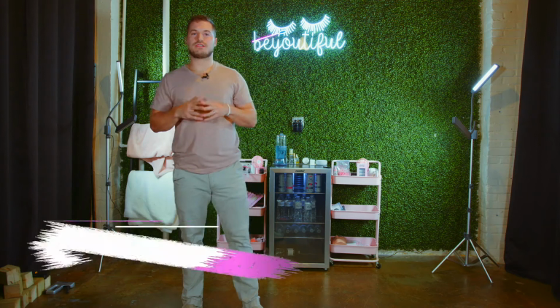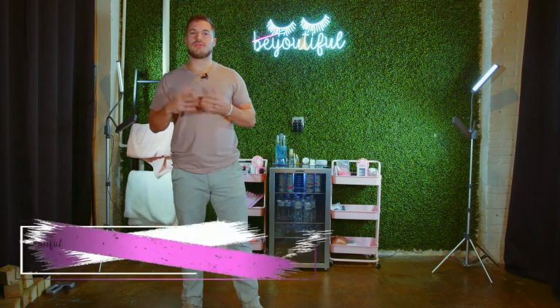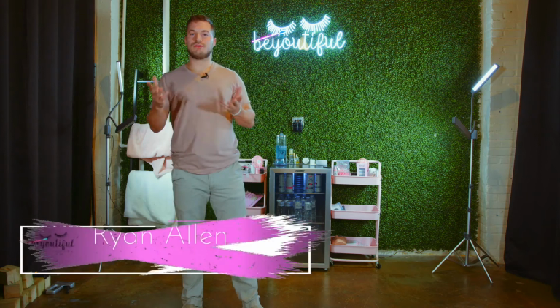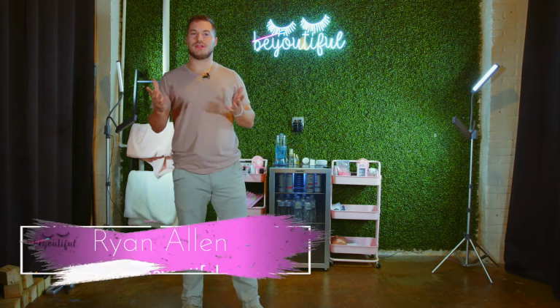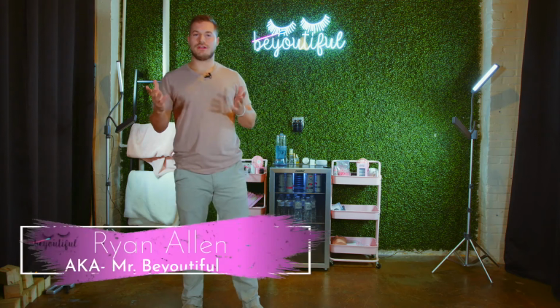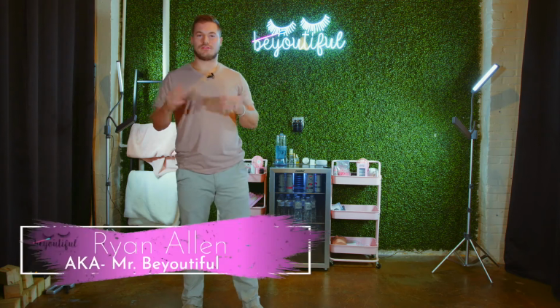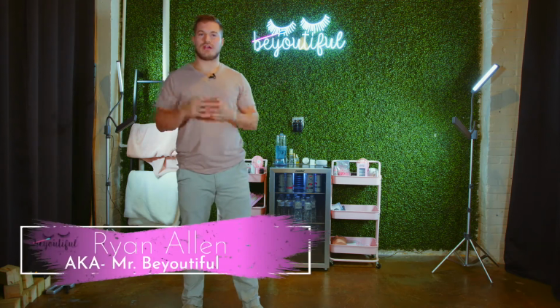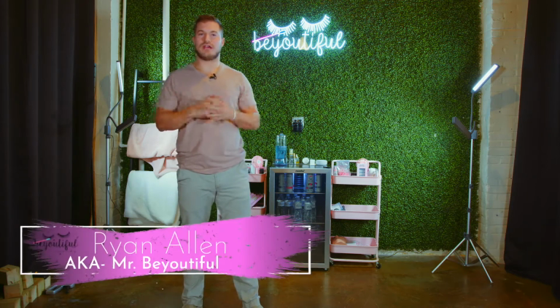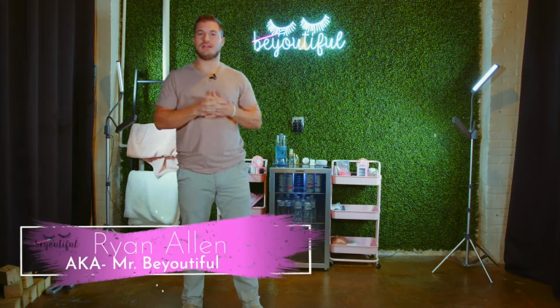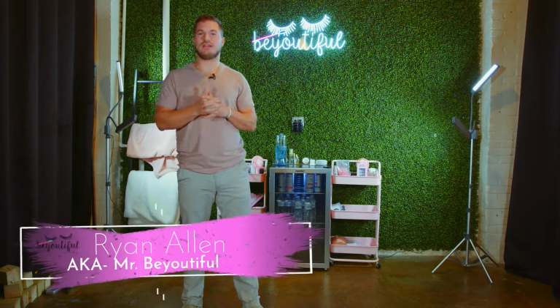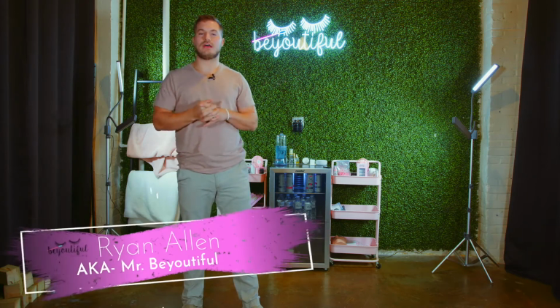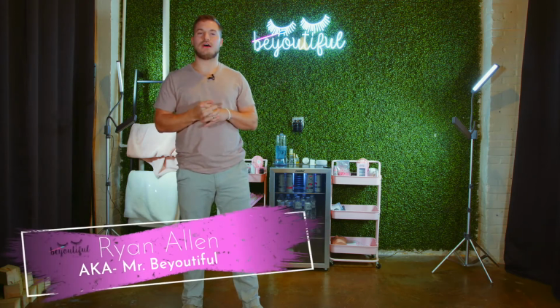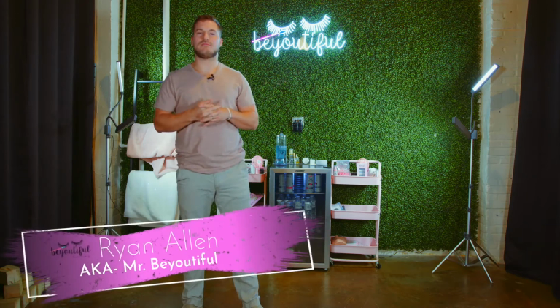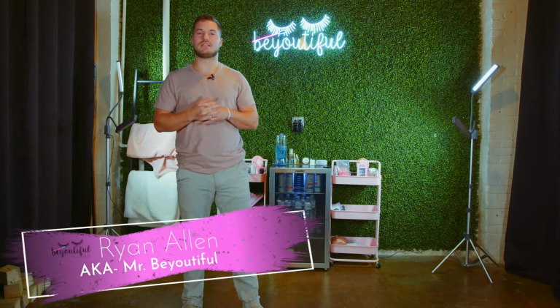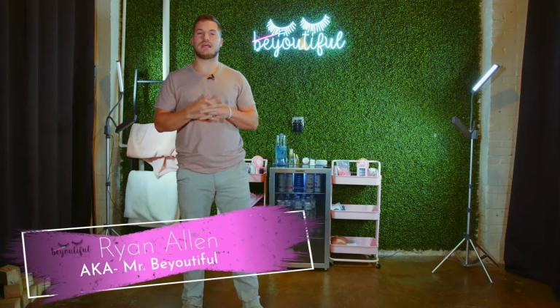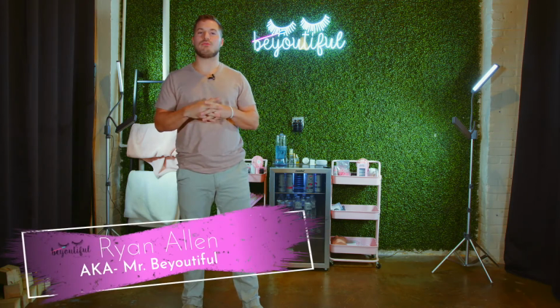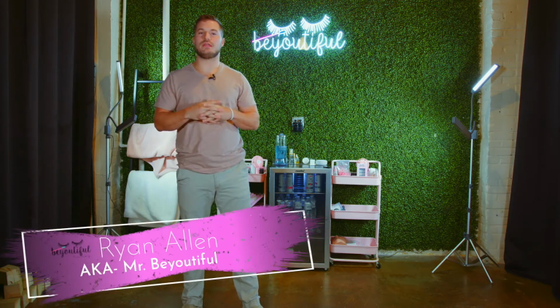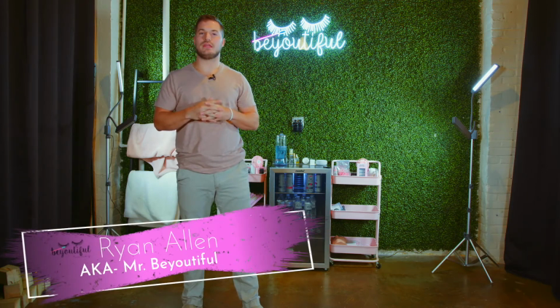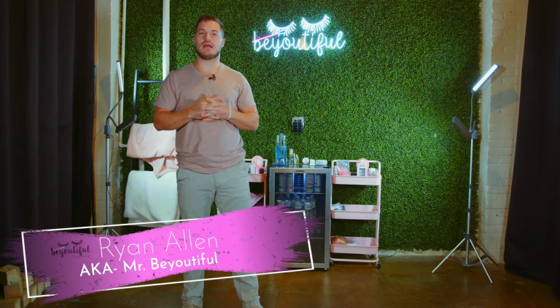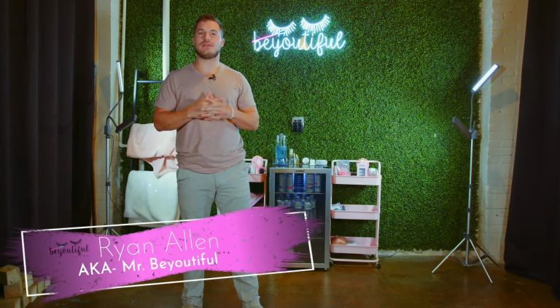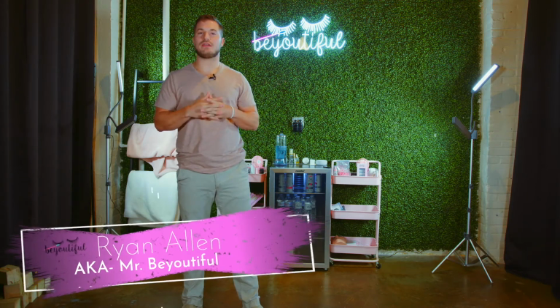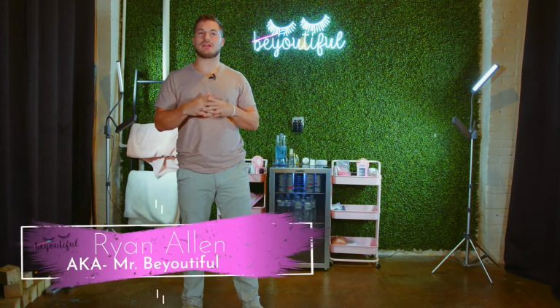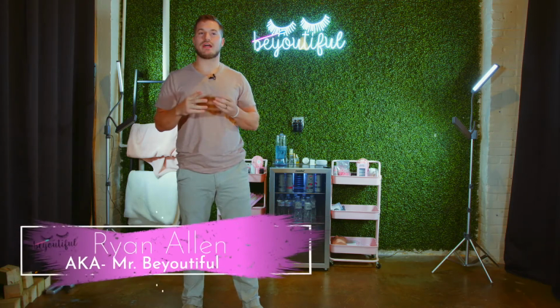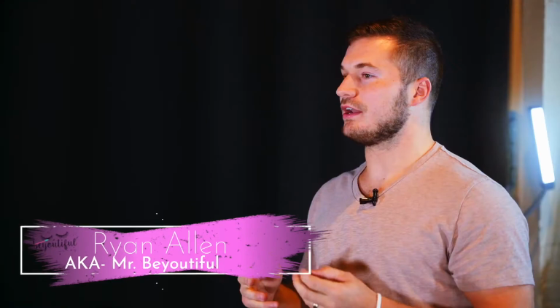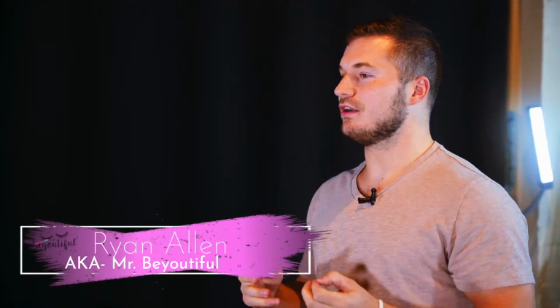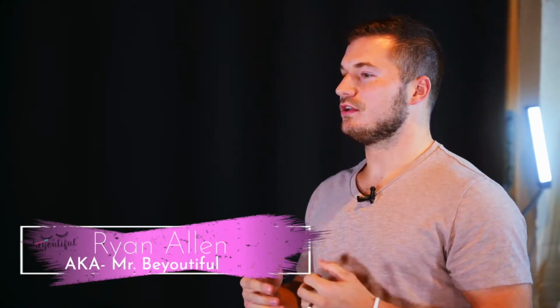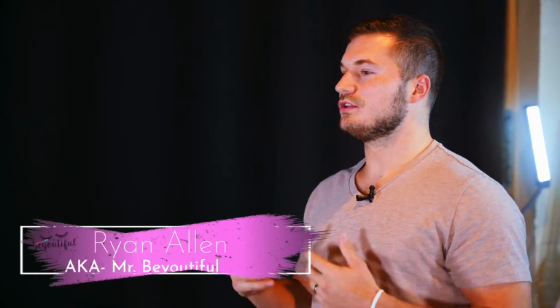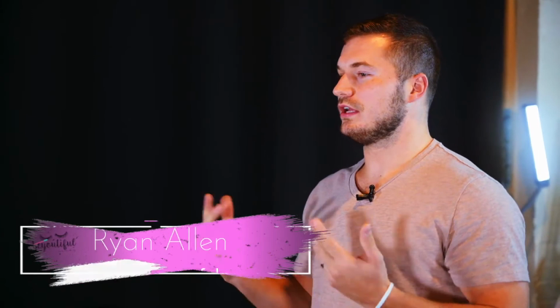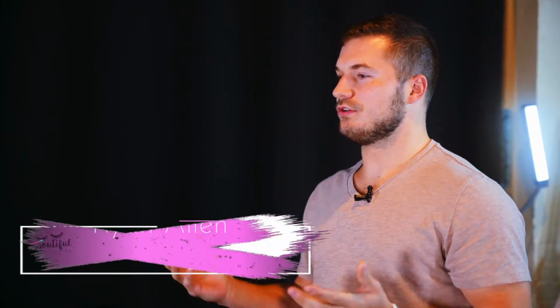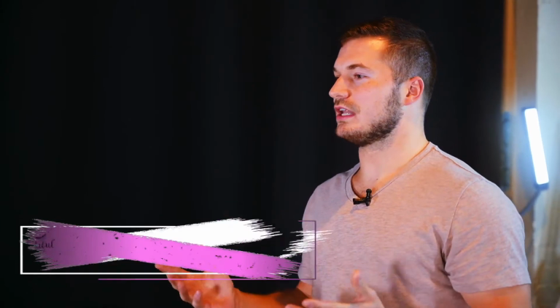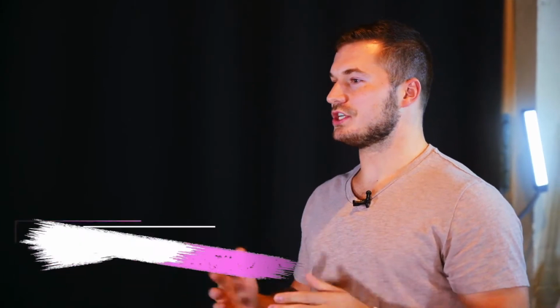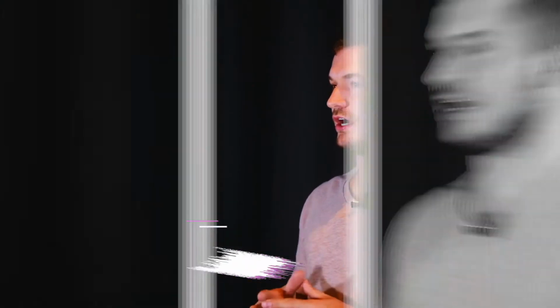Mr. Beautiful here, Ryan Allen. Today we'll be elevating a recliner into a lash chair.